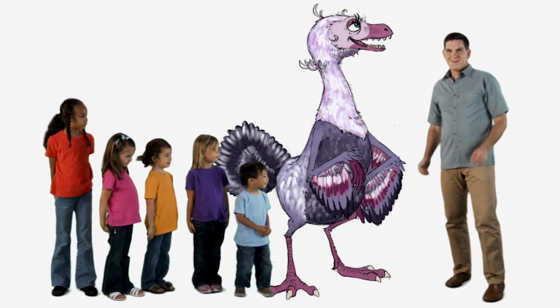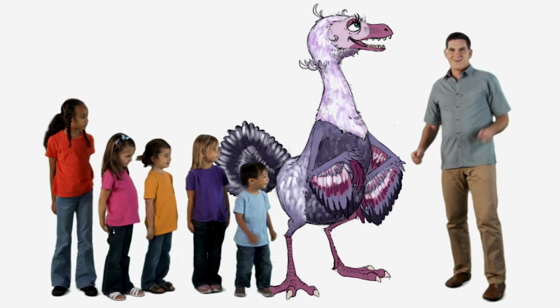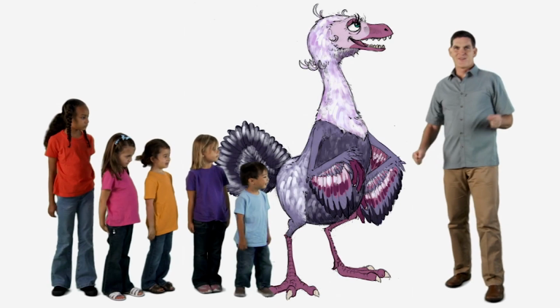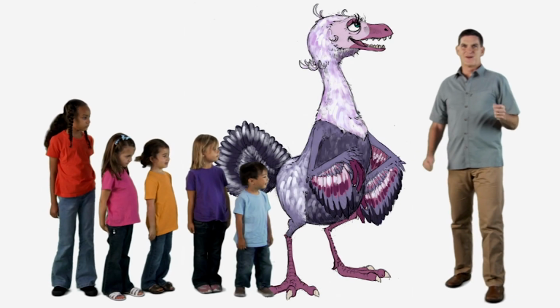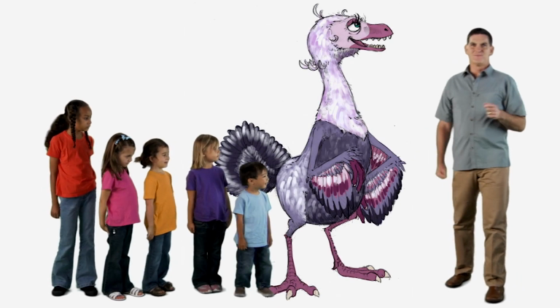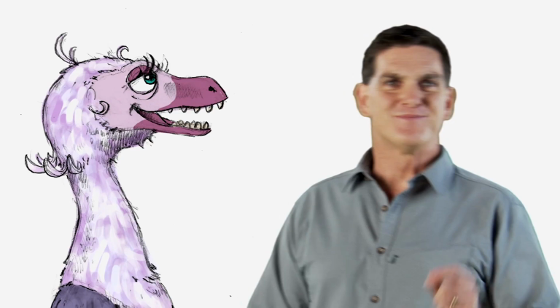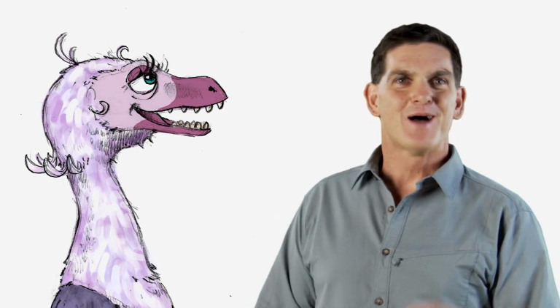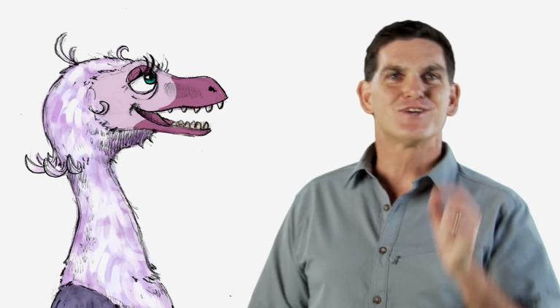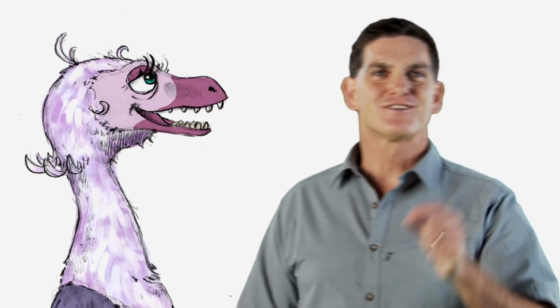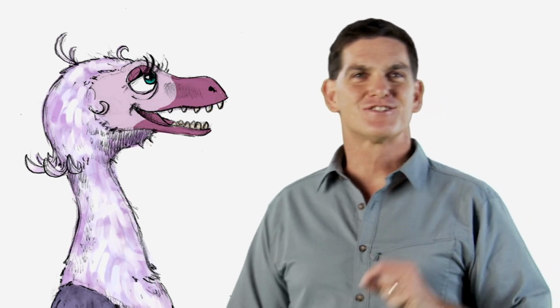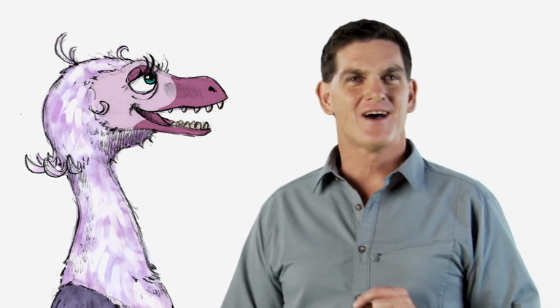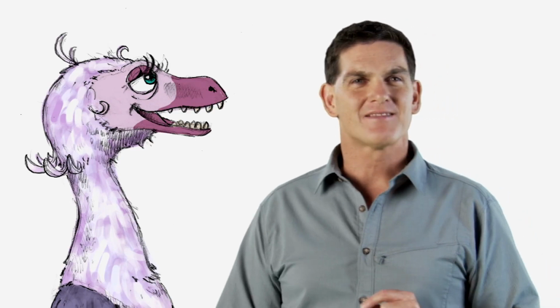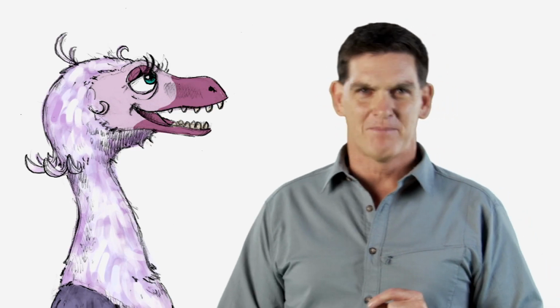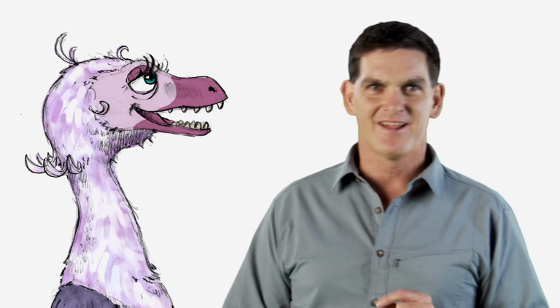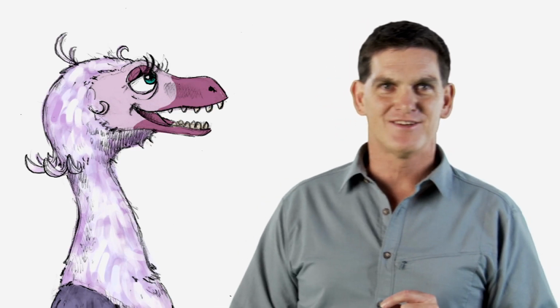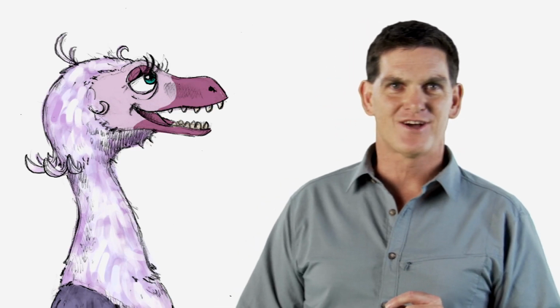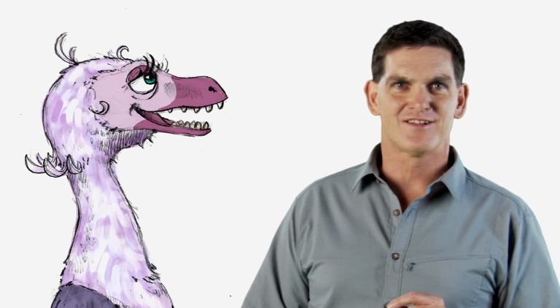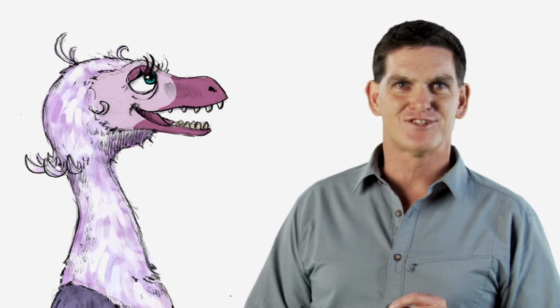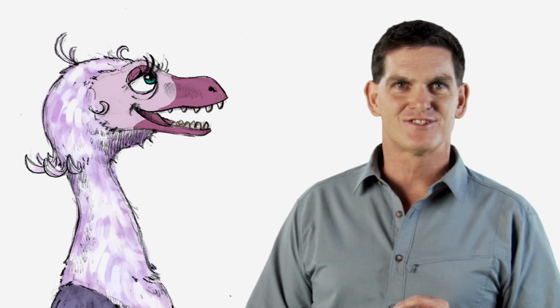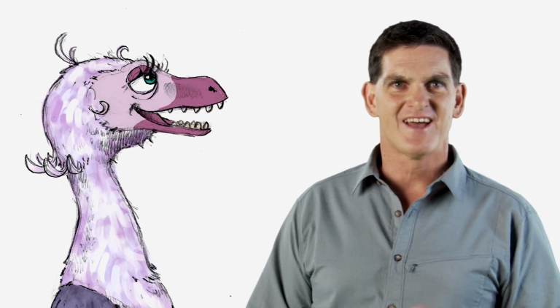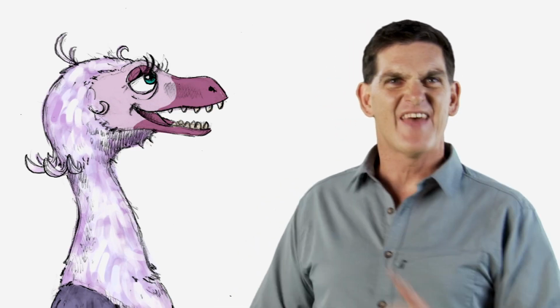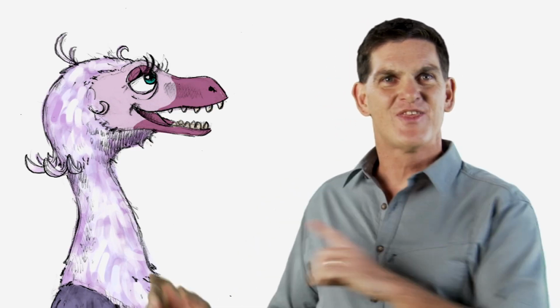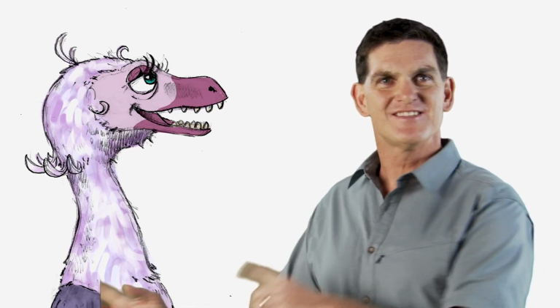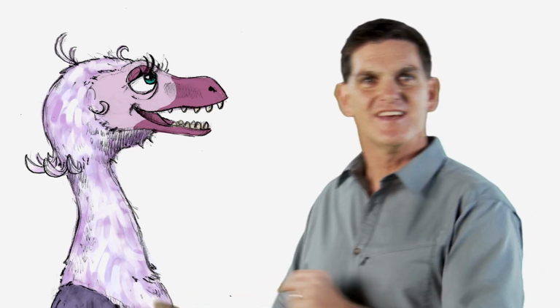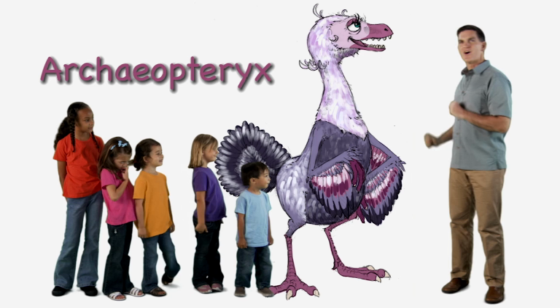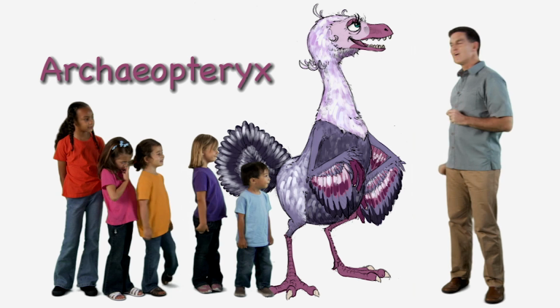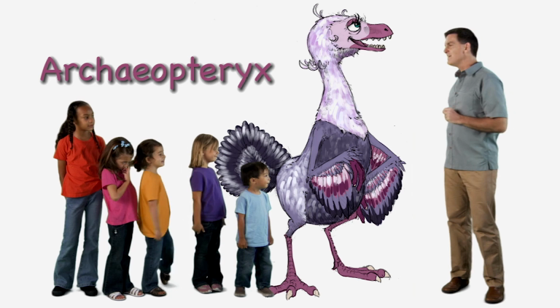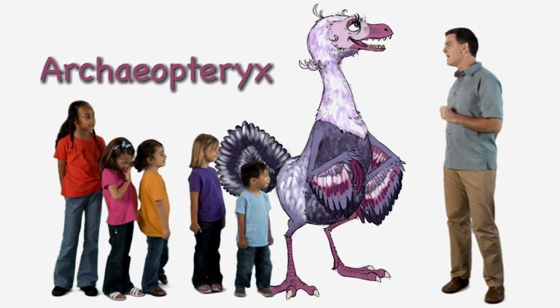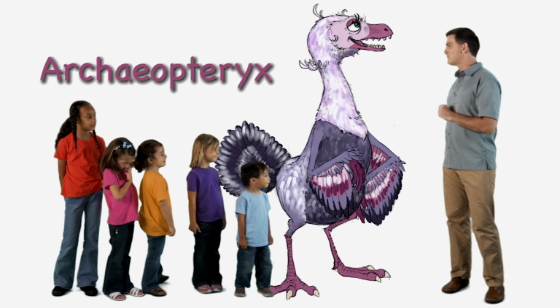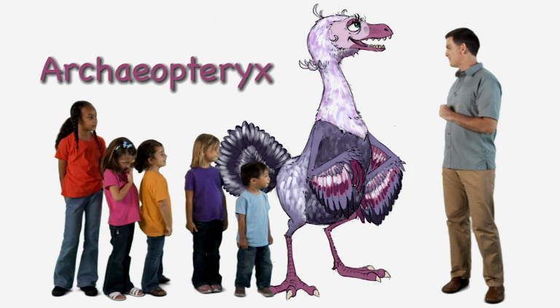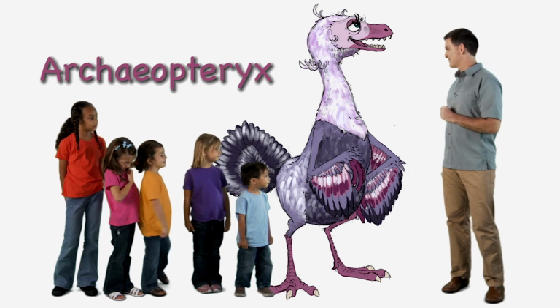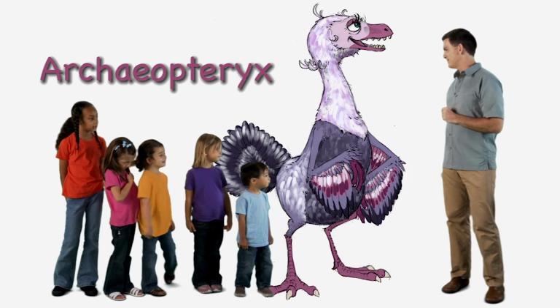Hi there. I'm Dr. Scott, the paleontologist, and this is Archaeopteryx.